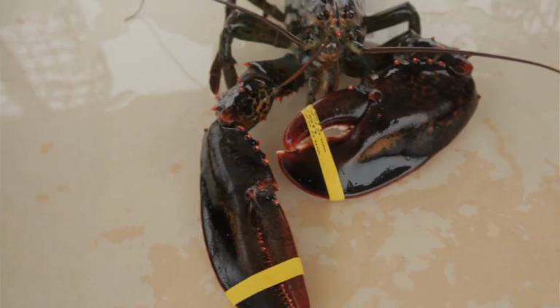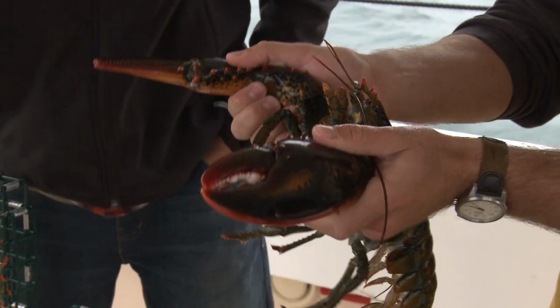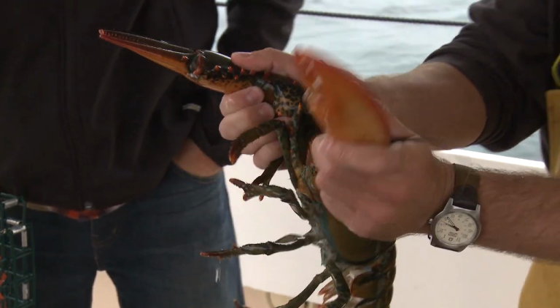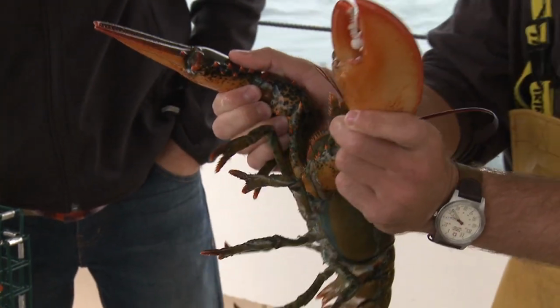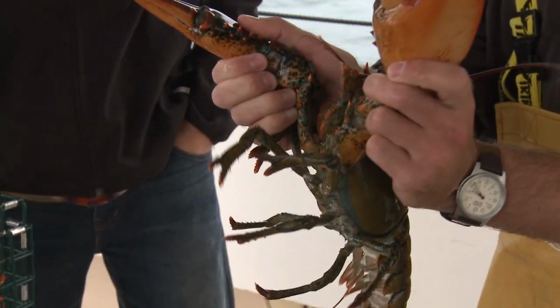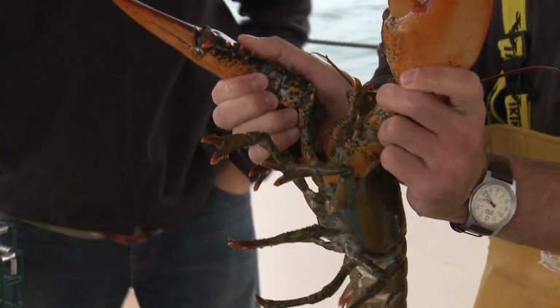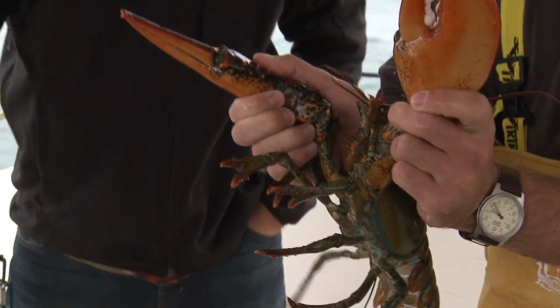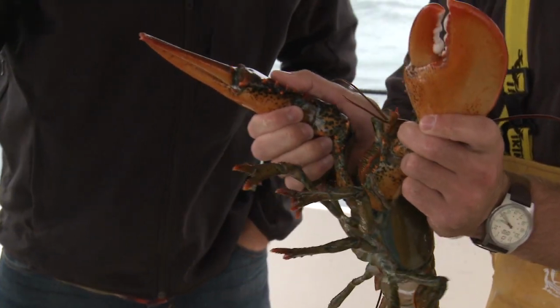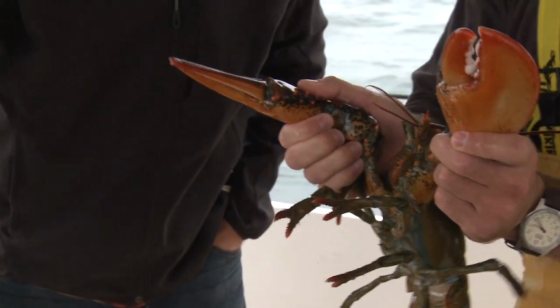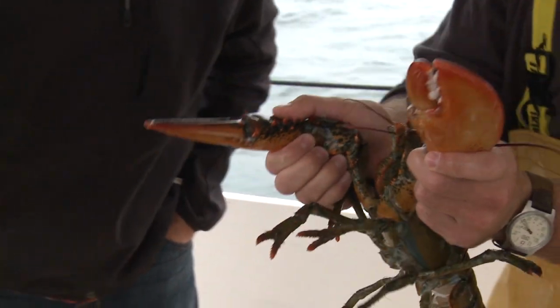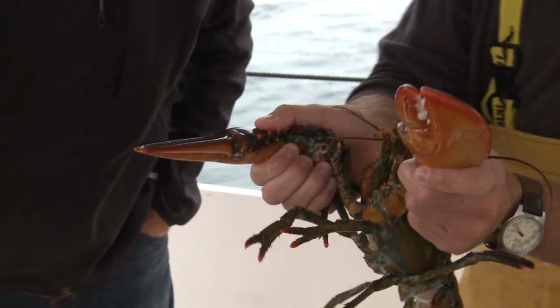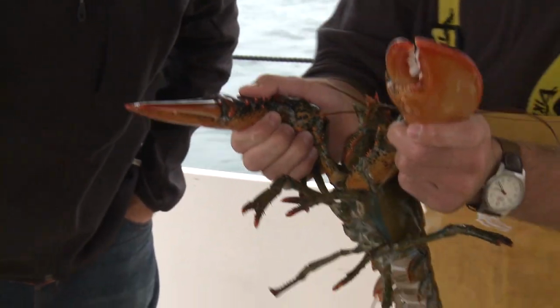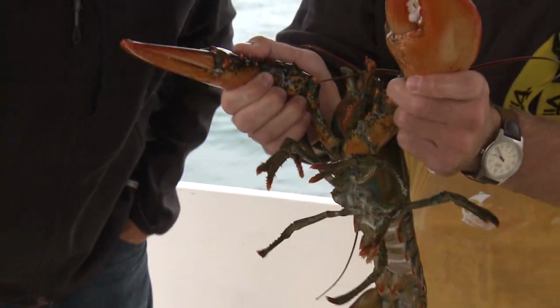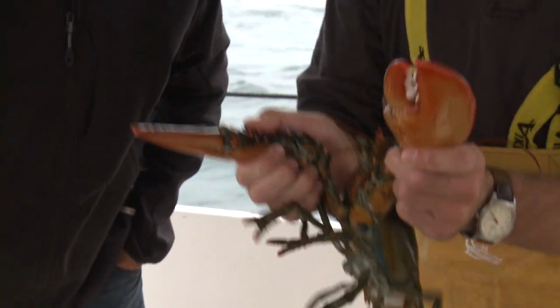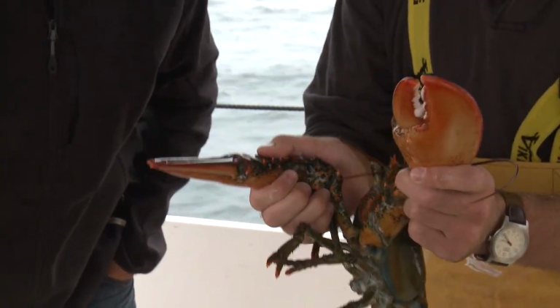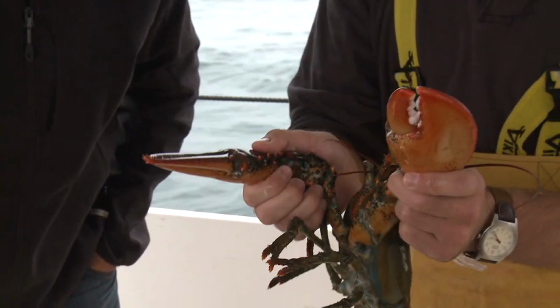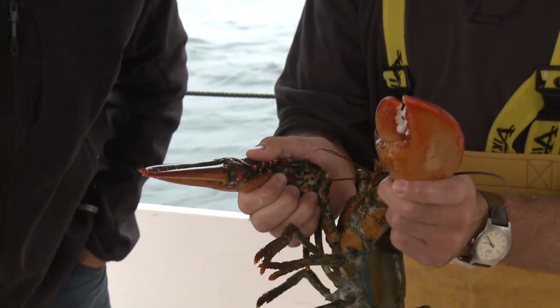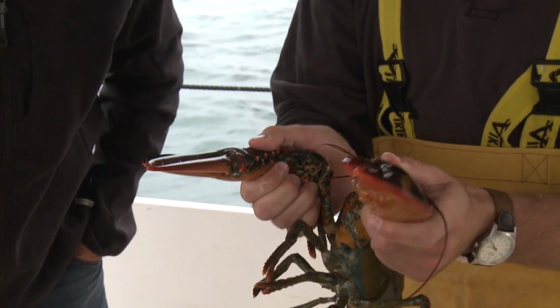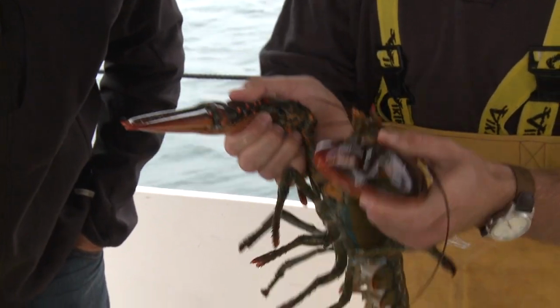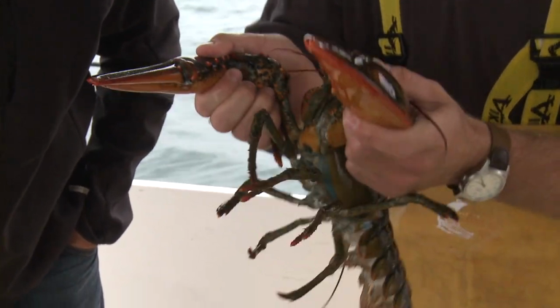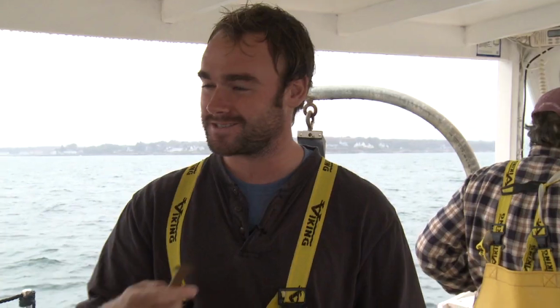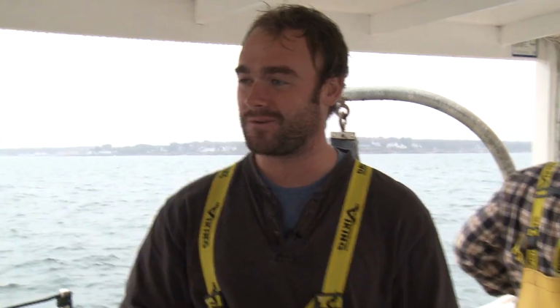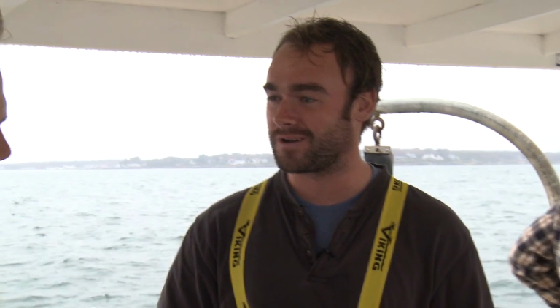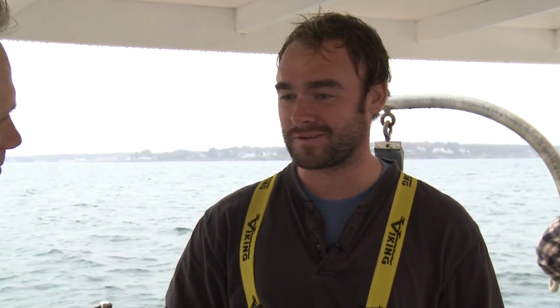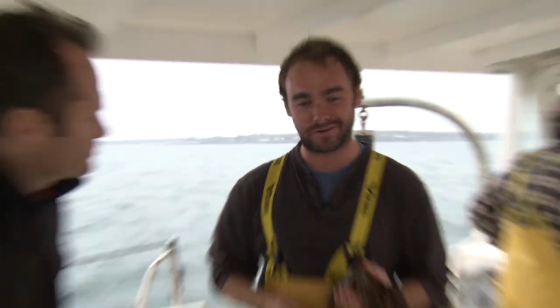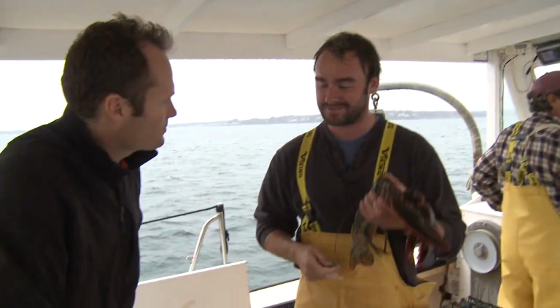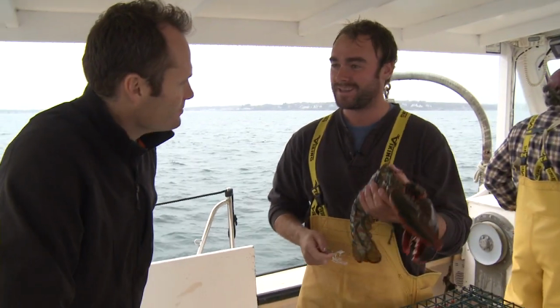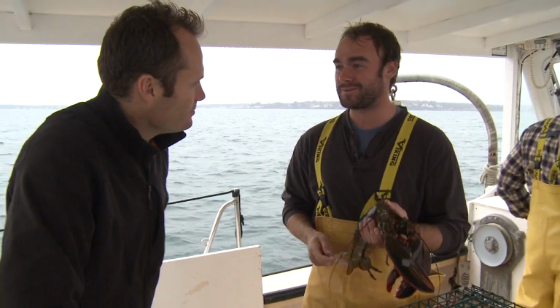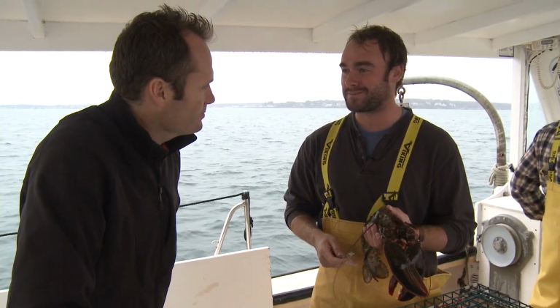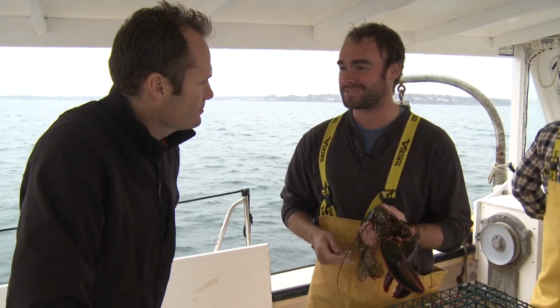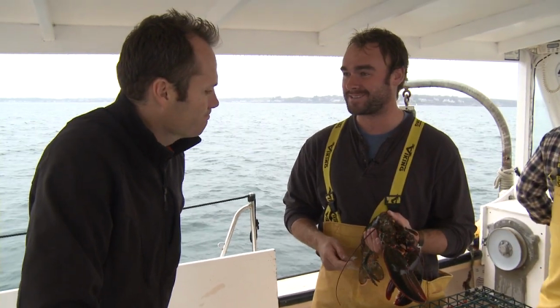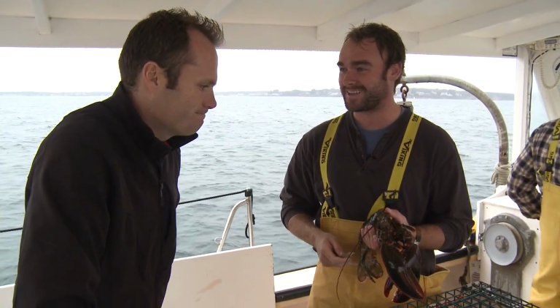If we were a commercial lobster boat, we would have a live well on board with constant salt water moving through it. It would be someone's dinner tonight.